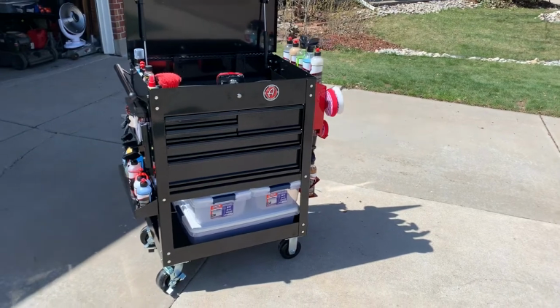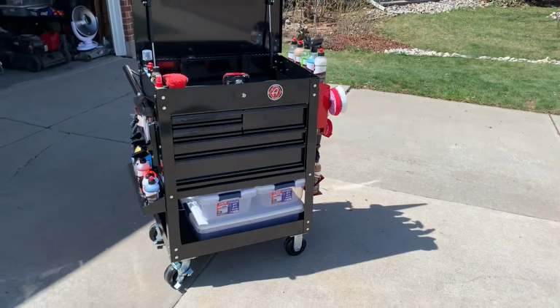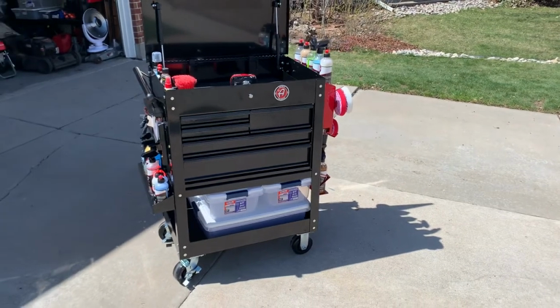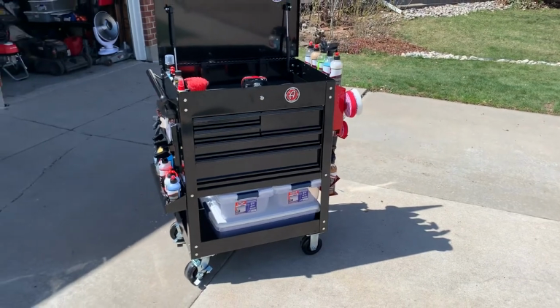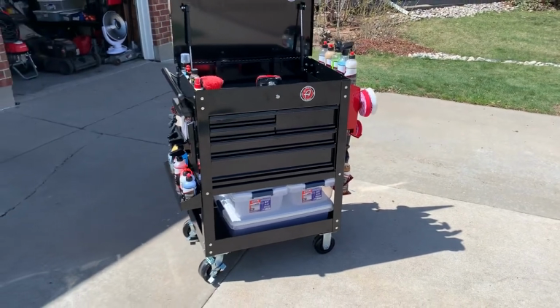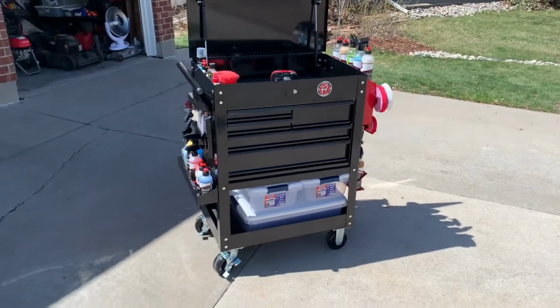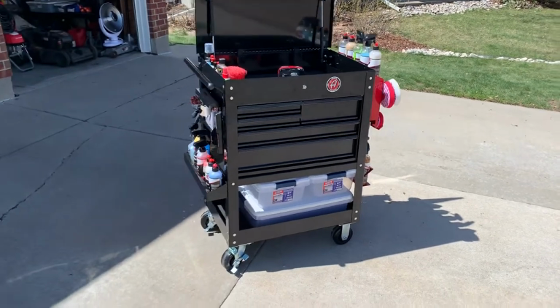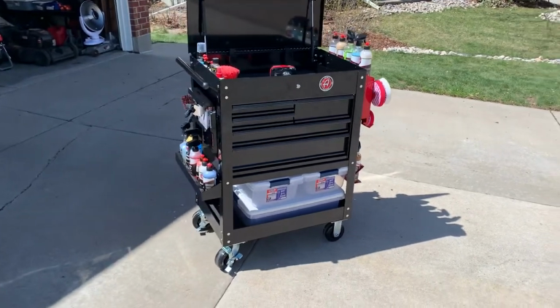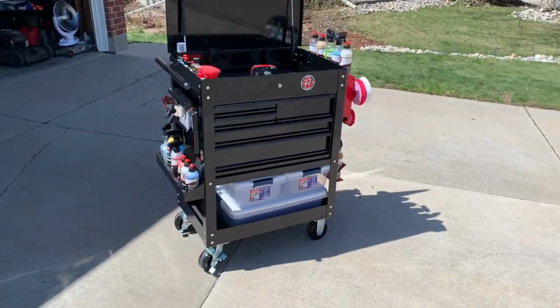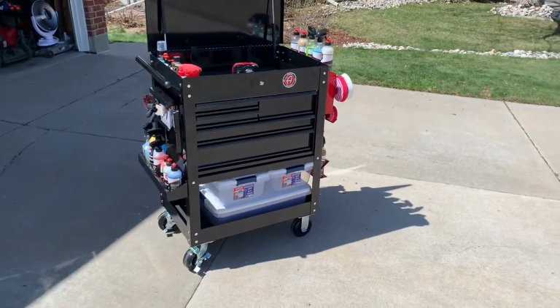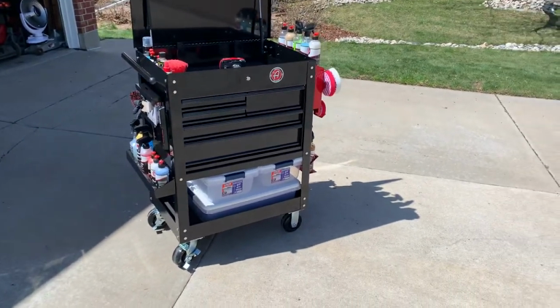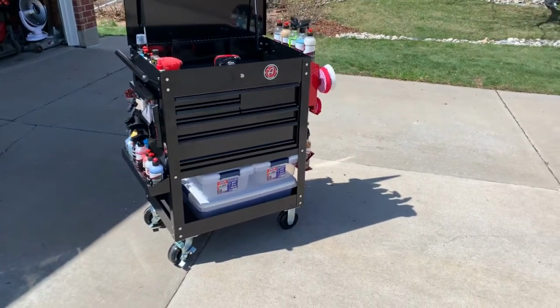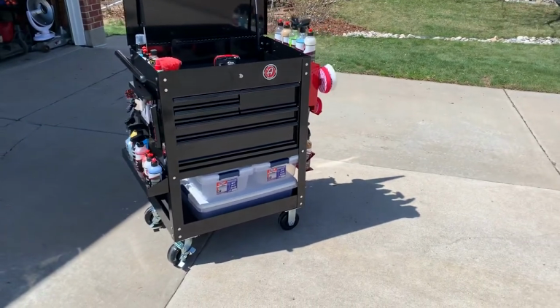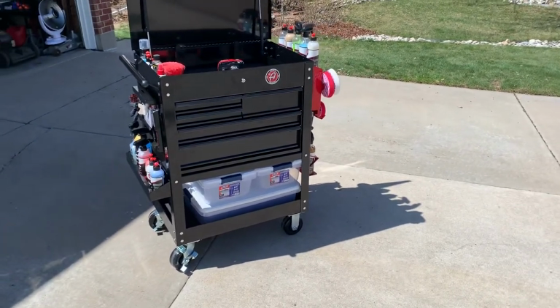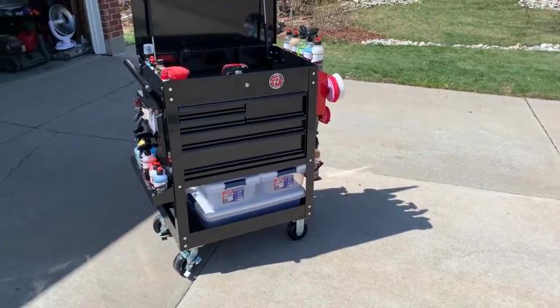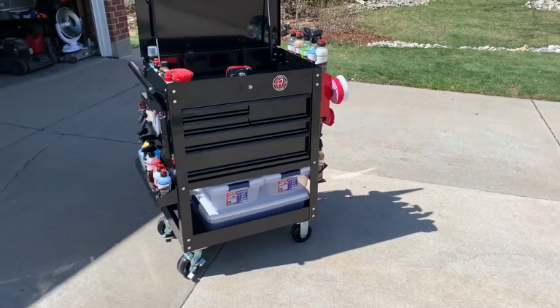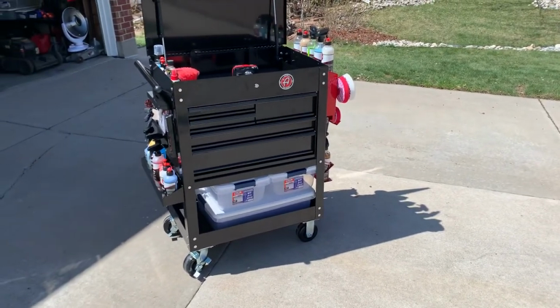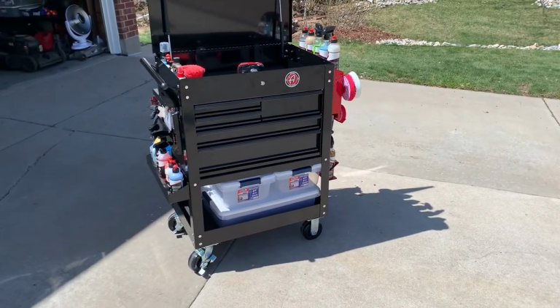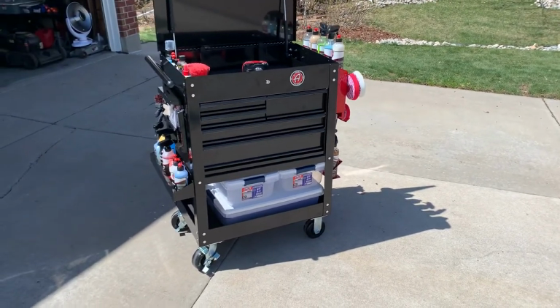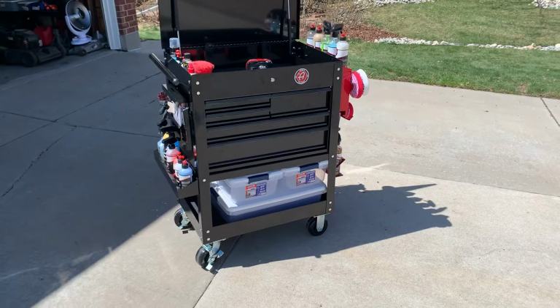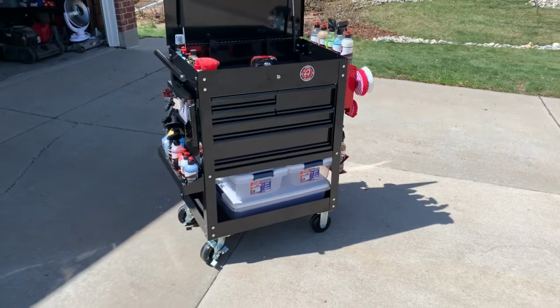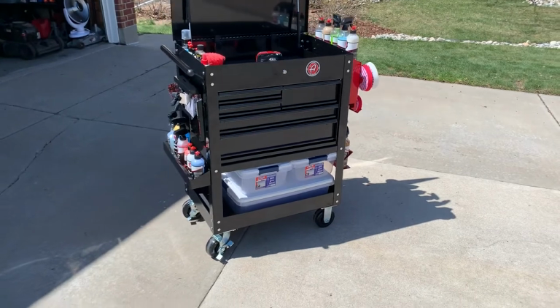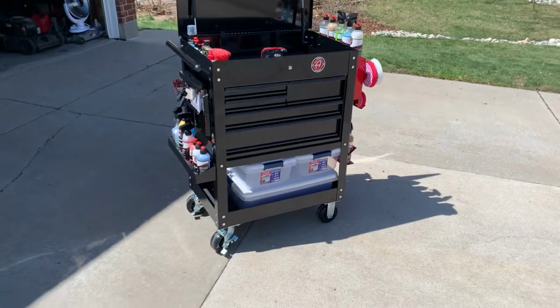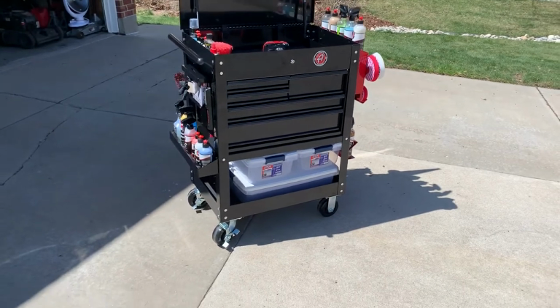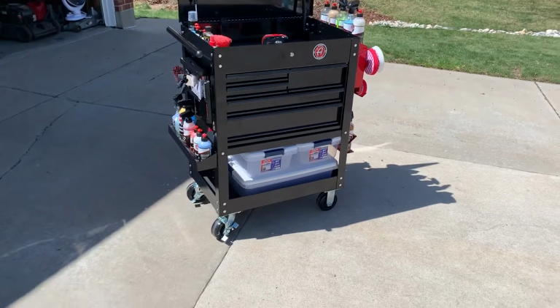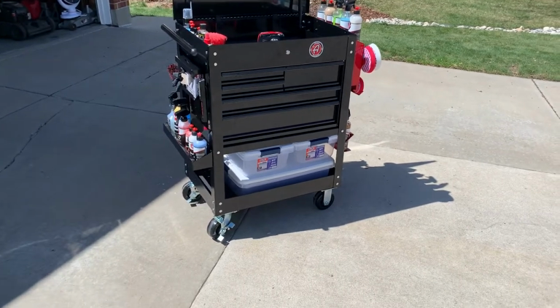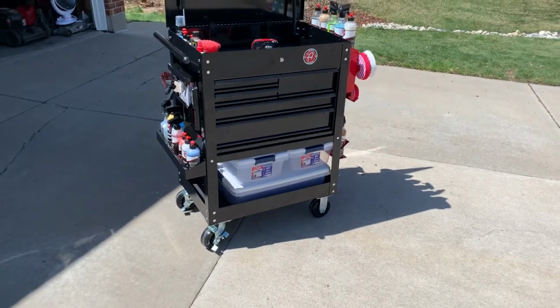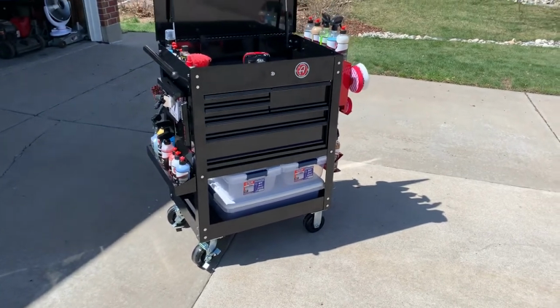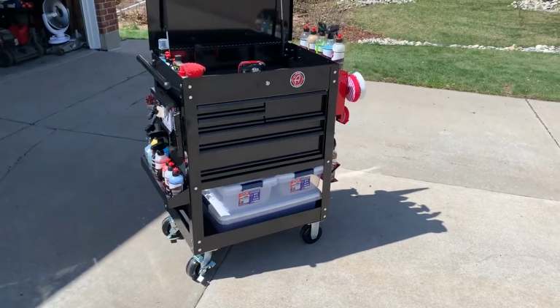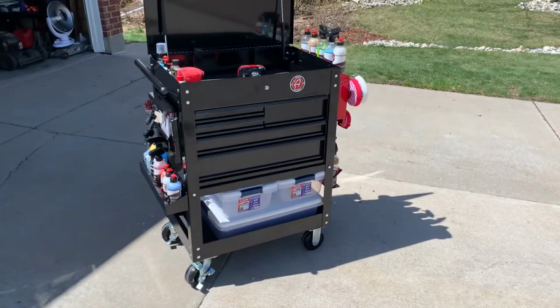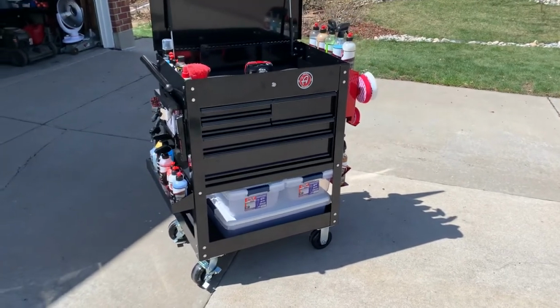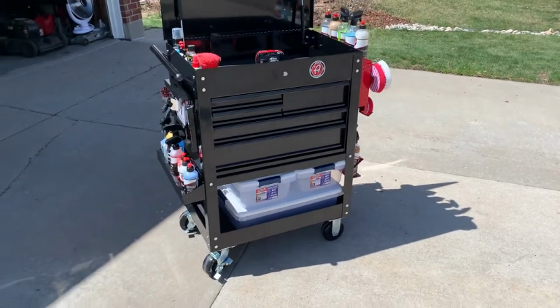What's up guys? I thought I'd just share a quick little video of my detailing cart. I think I finally finished it up and it's pretty cool.